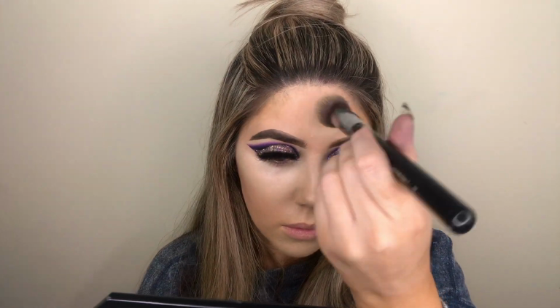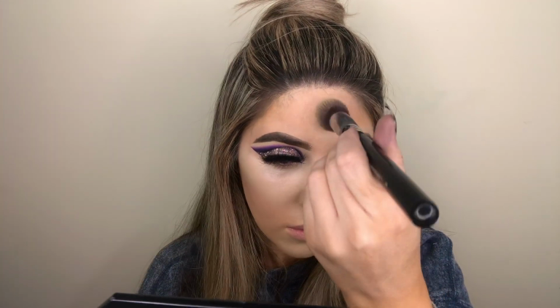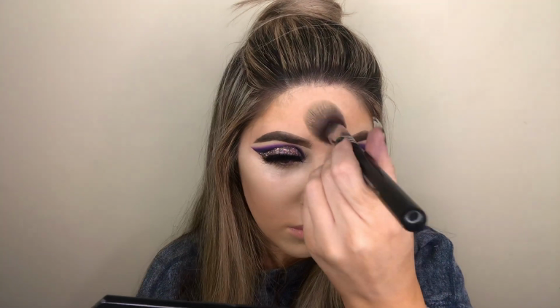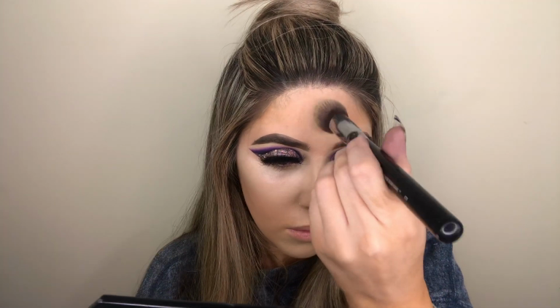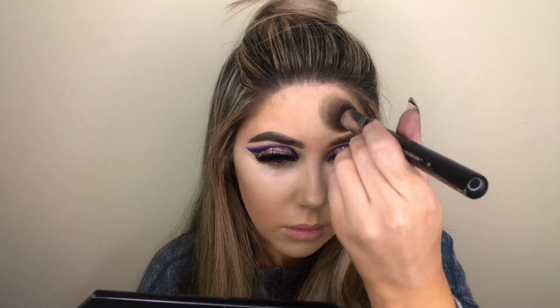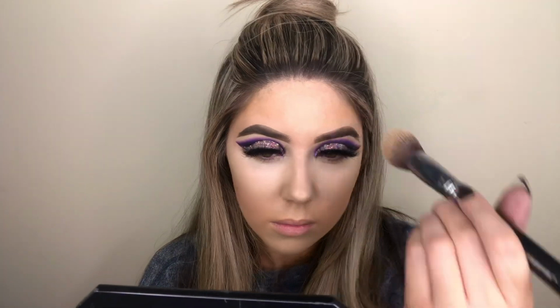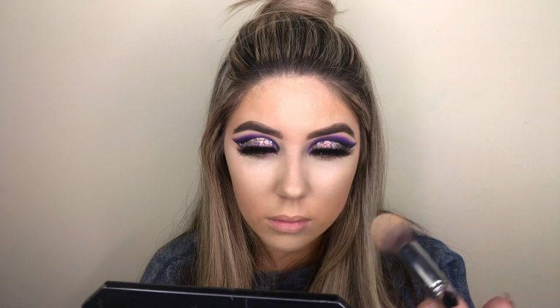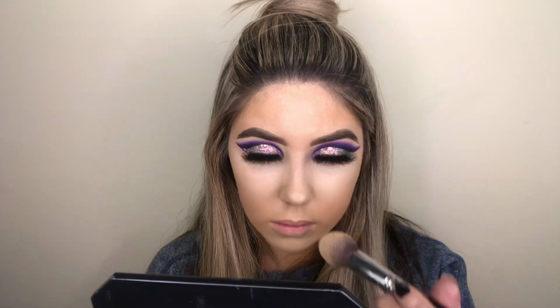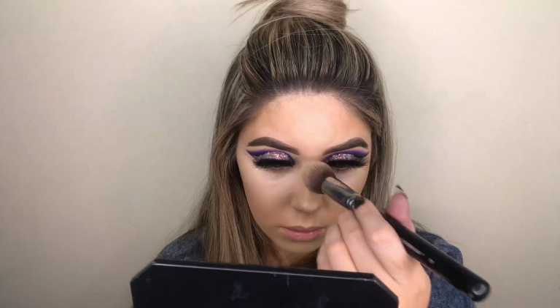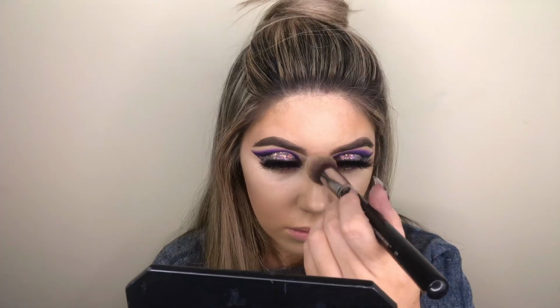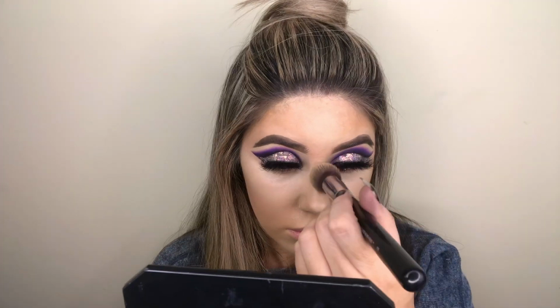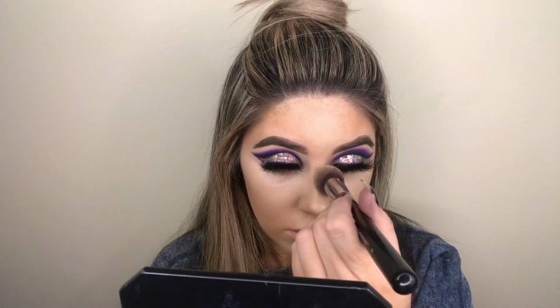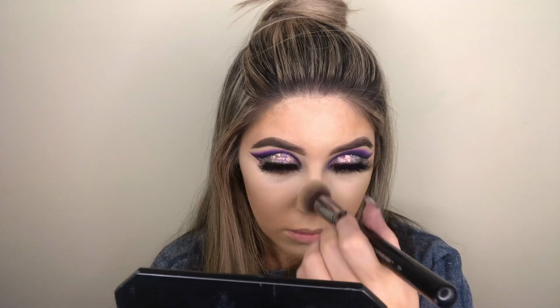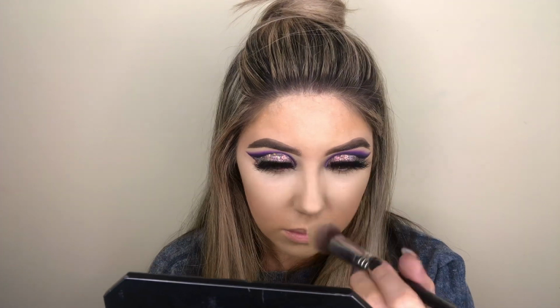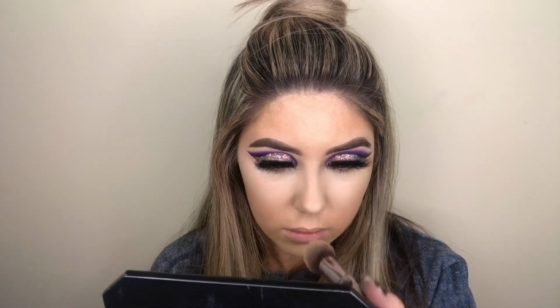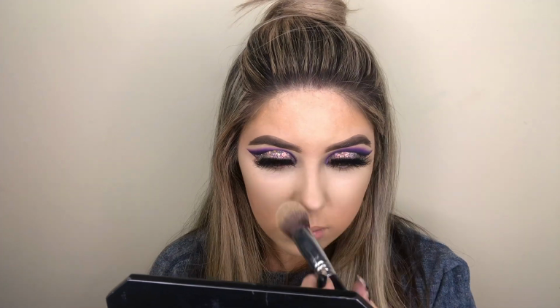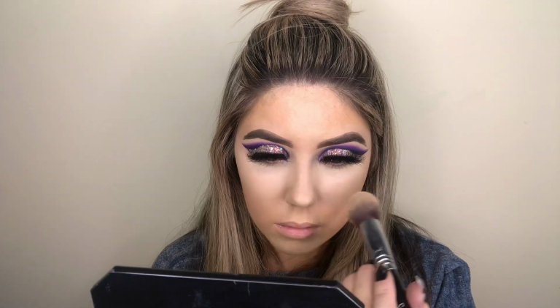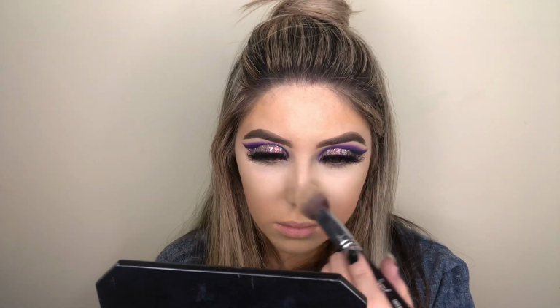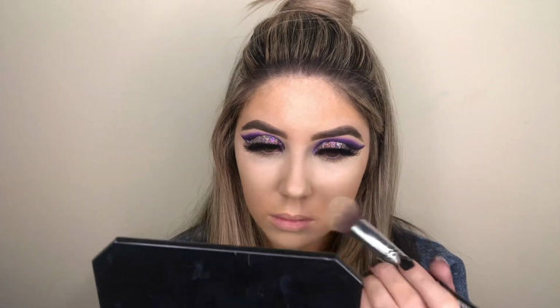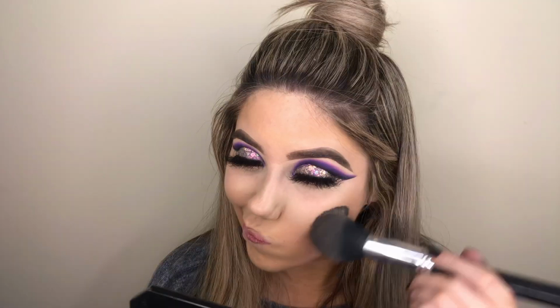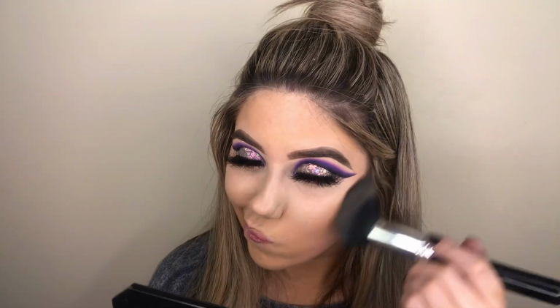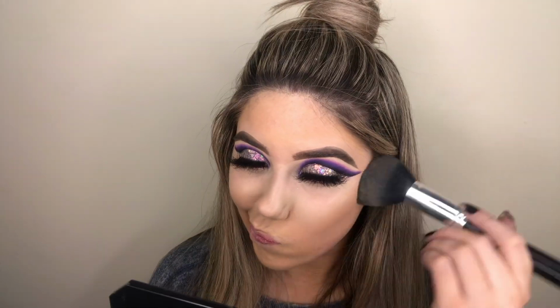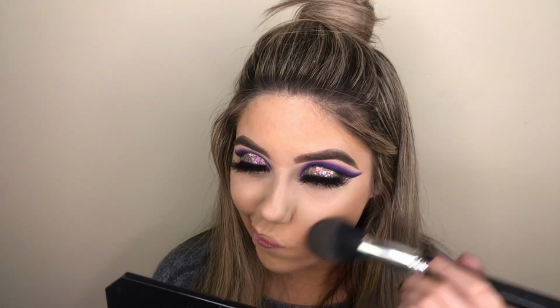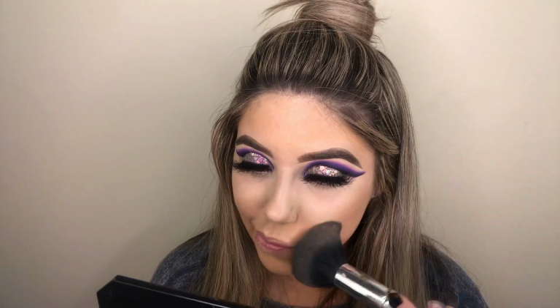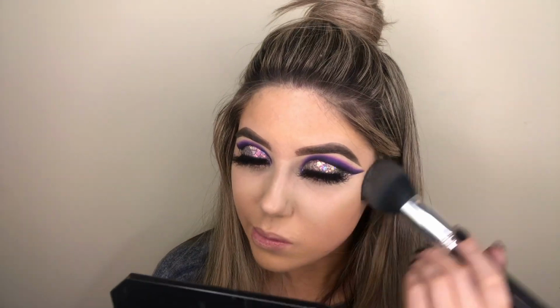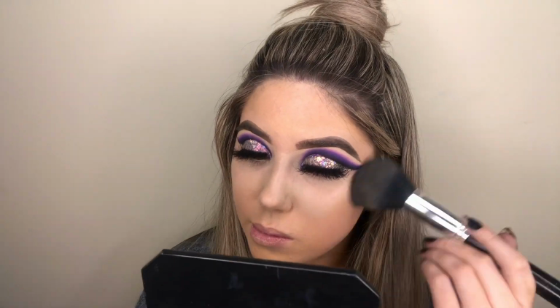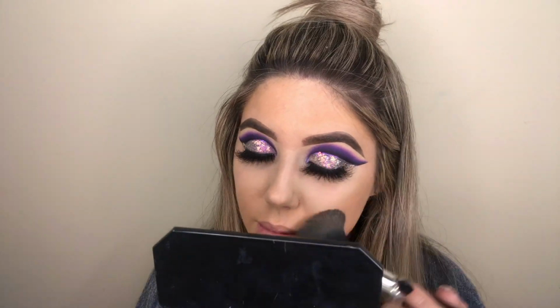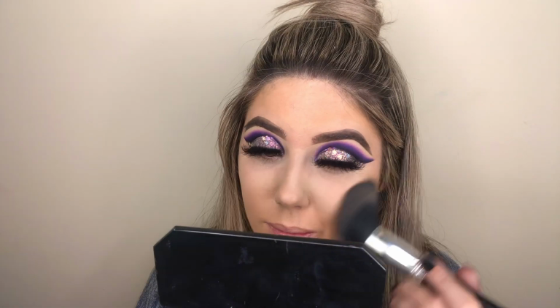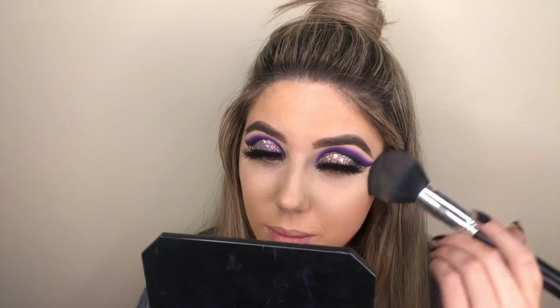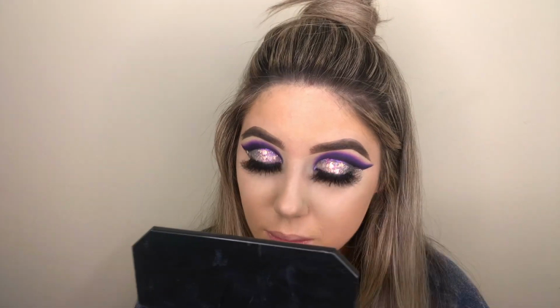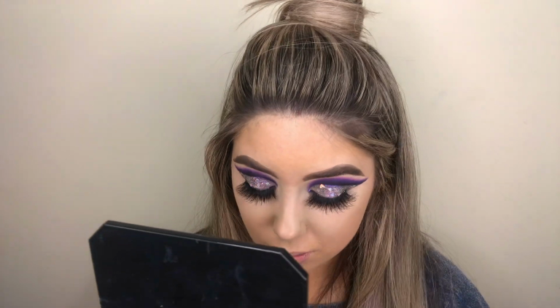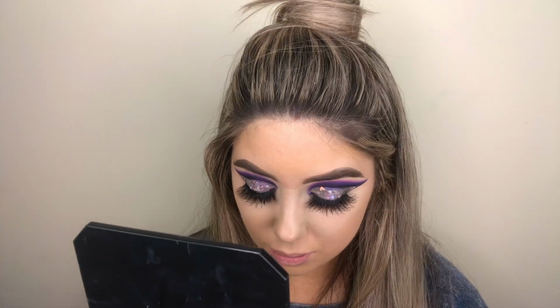I then went in with a Milani bronzer in the shade Sunlight to bronze up my cheekbones with an Anastasia powder brush.